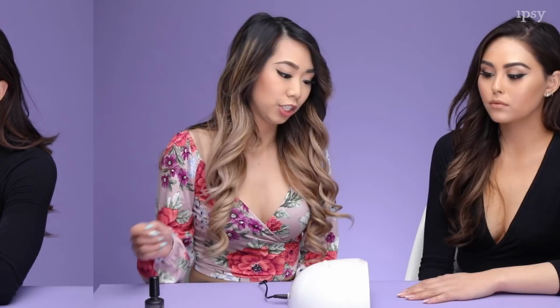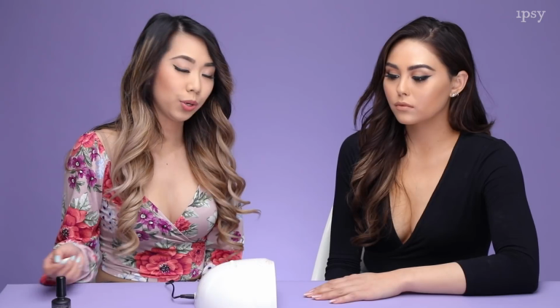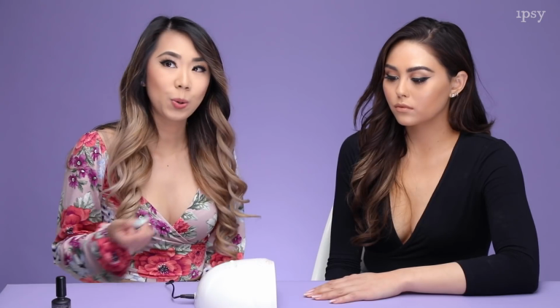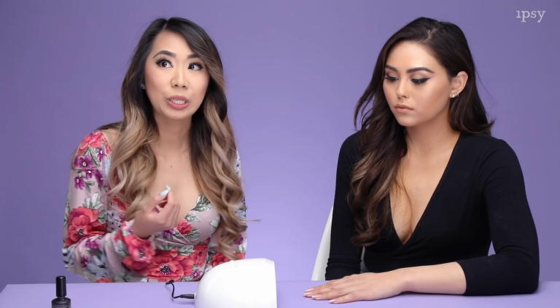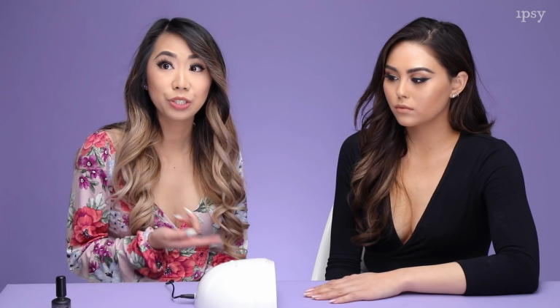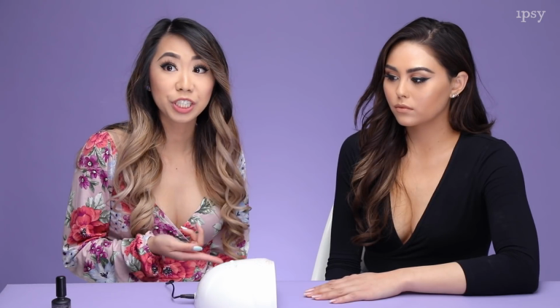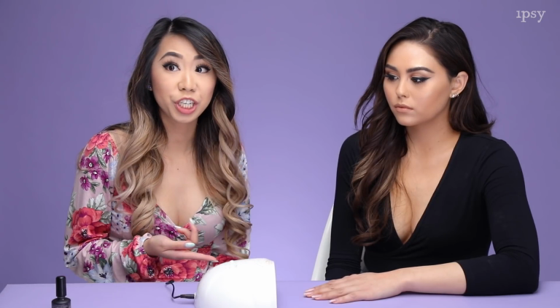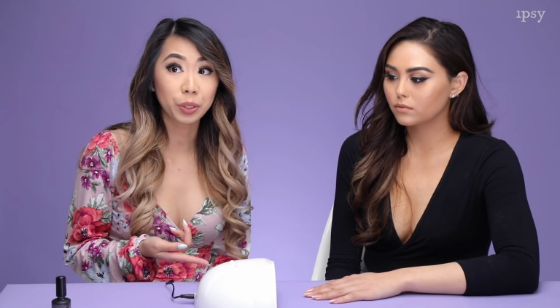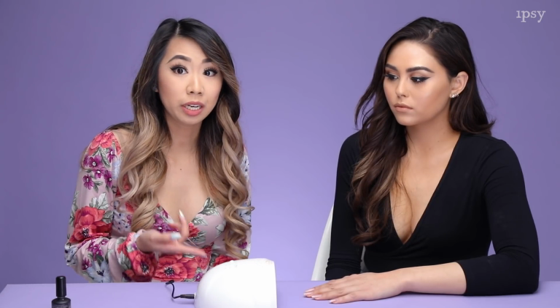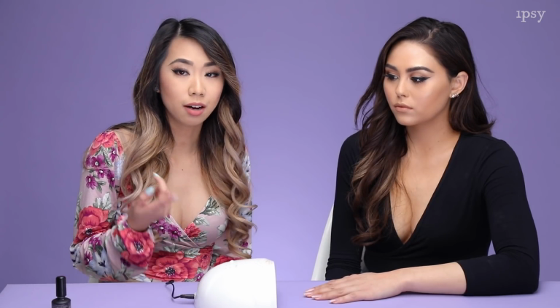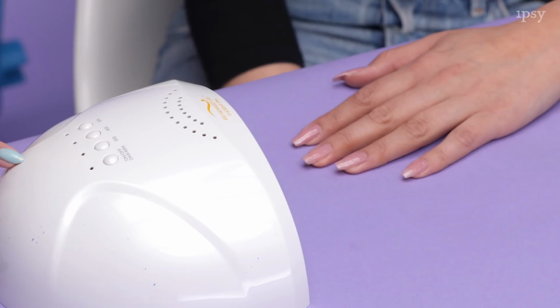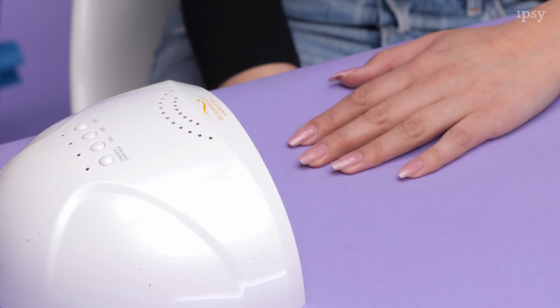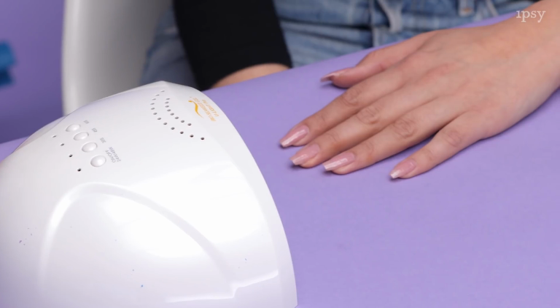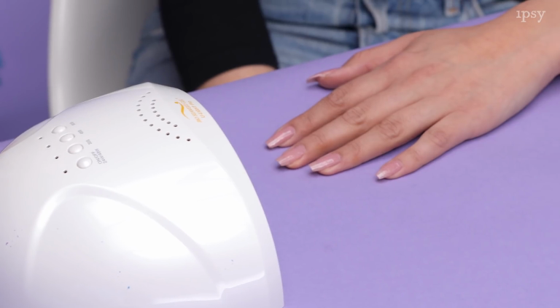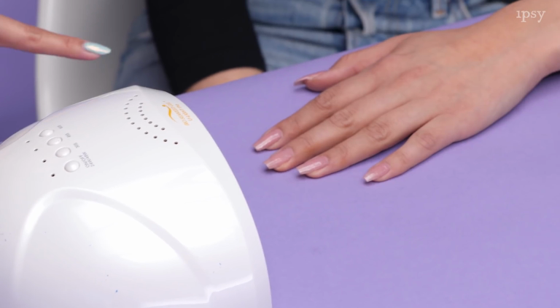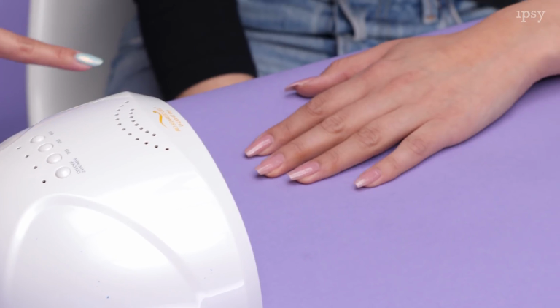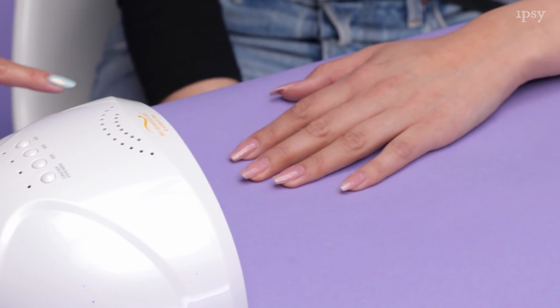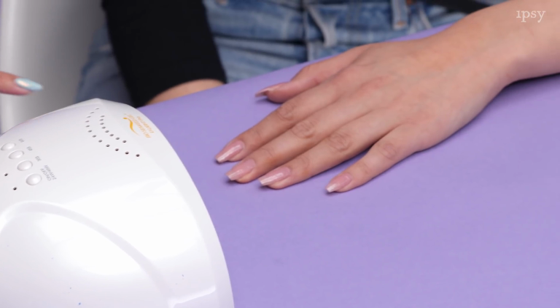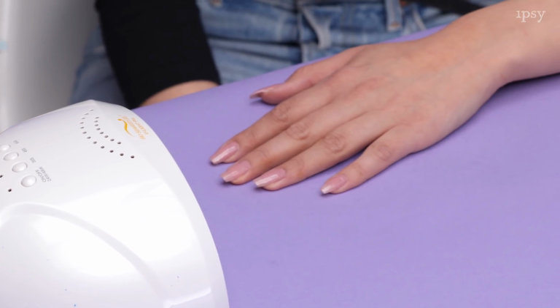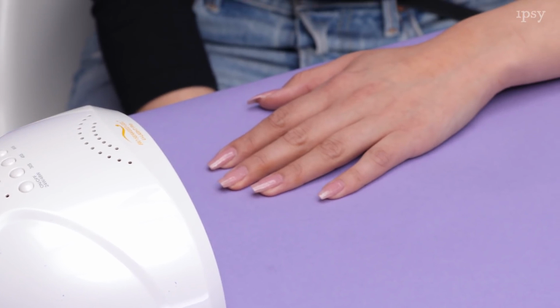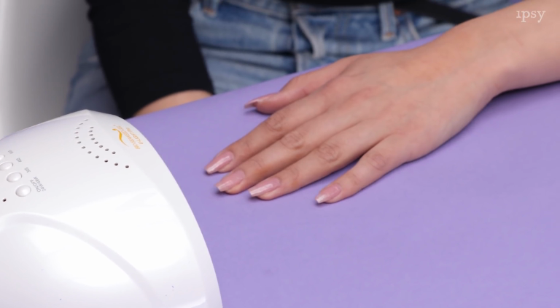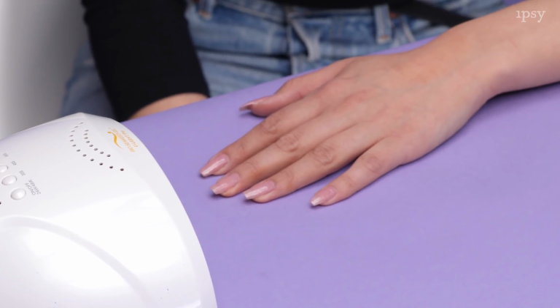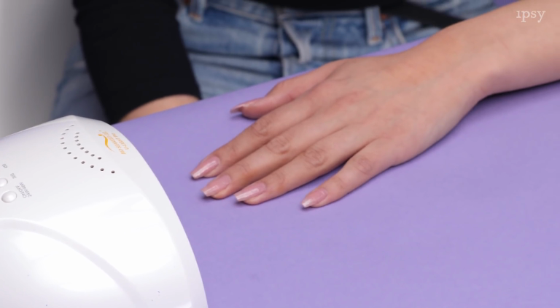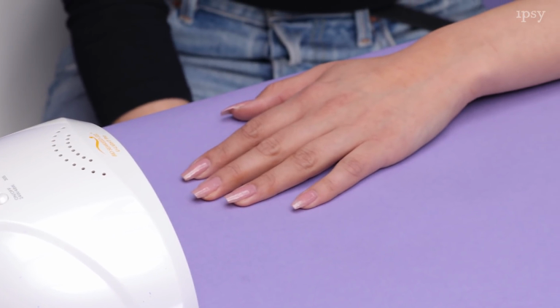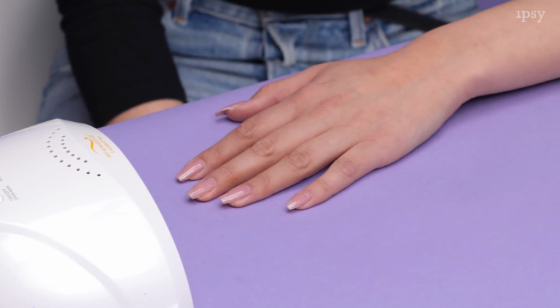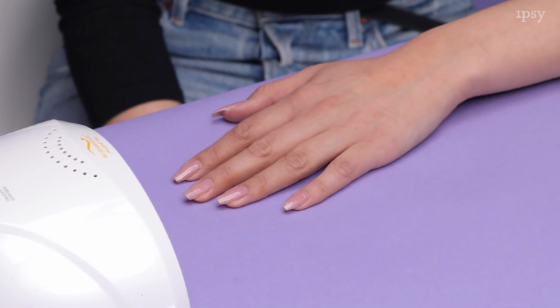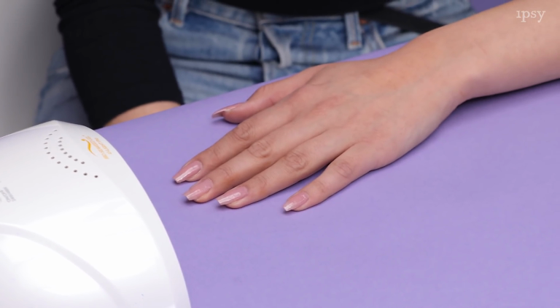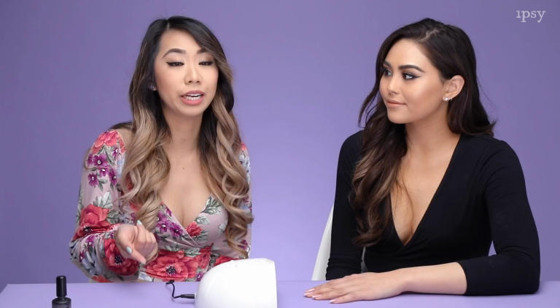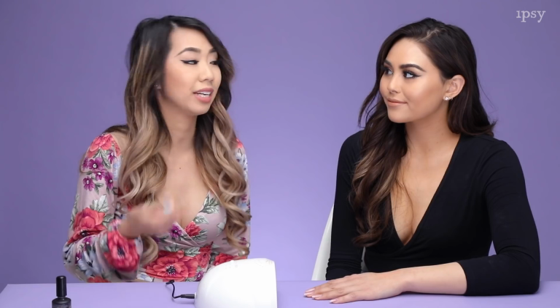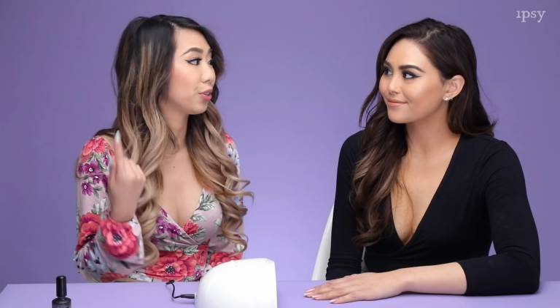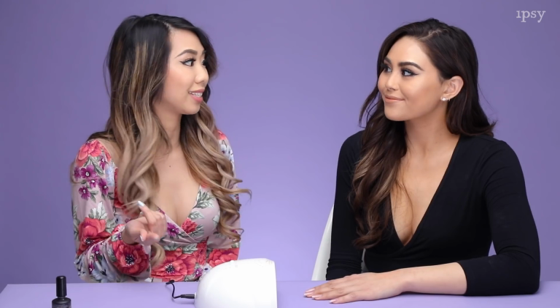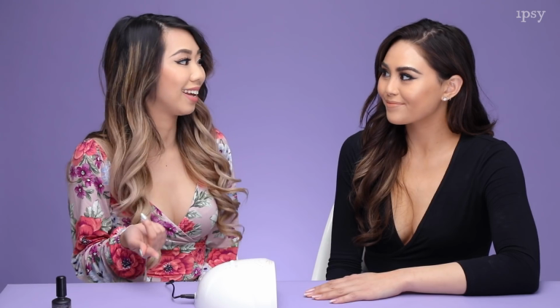So we just finished curing. We're going to paint another coat and we're going to show you guys how we cure it in direct sunlight.